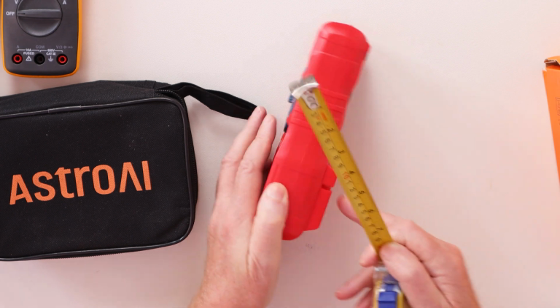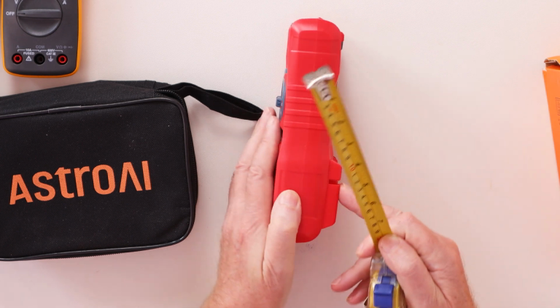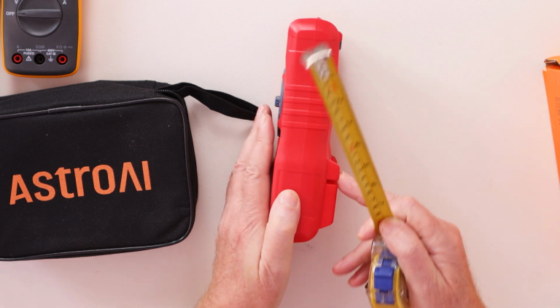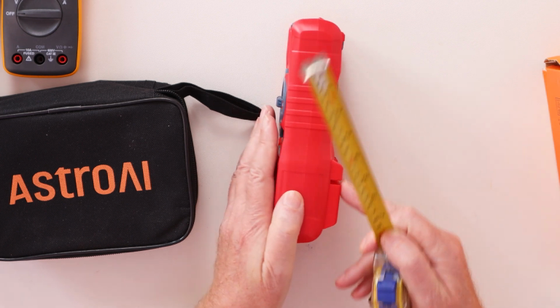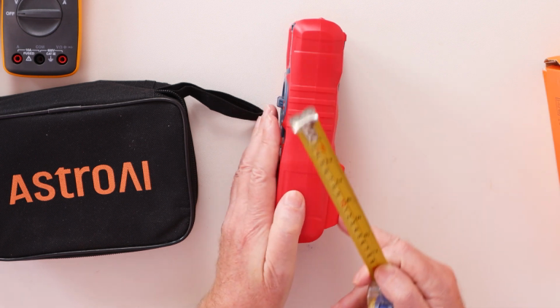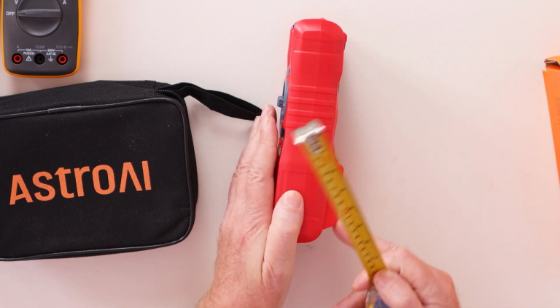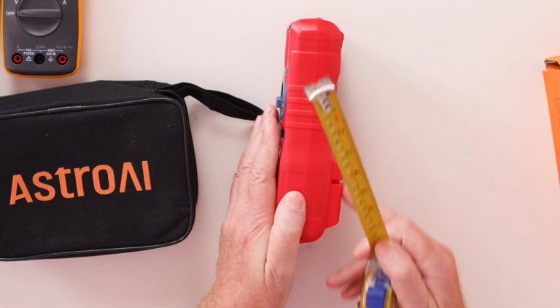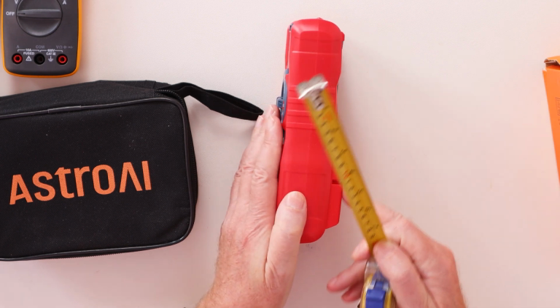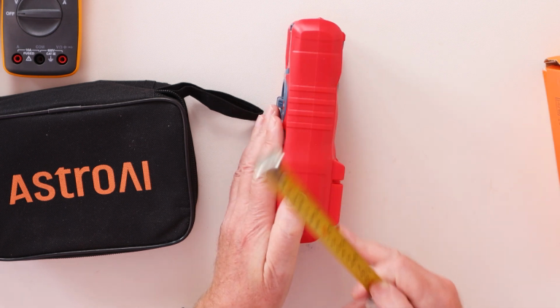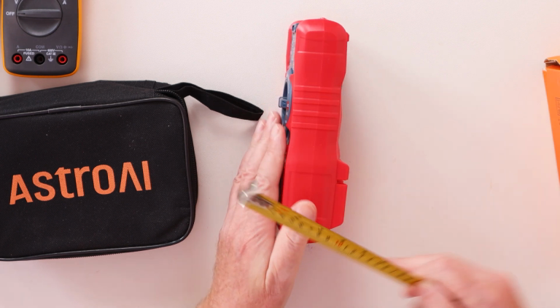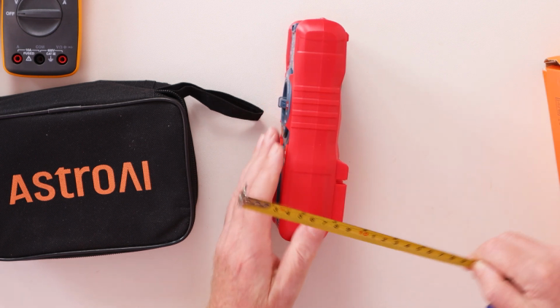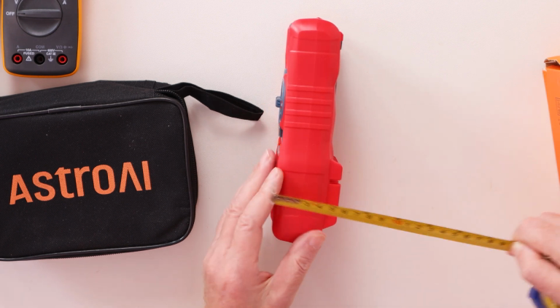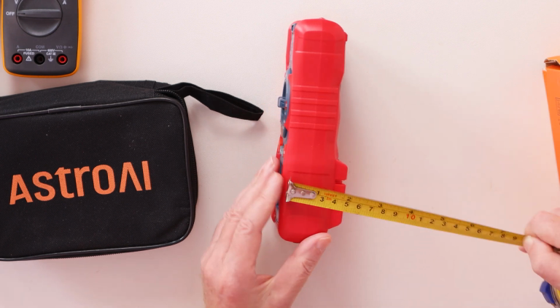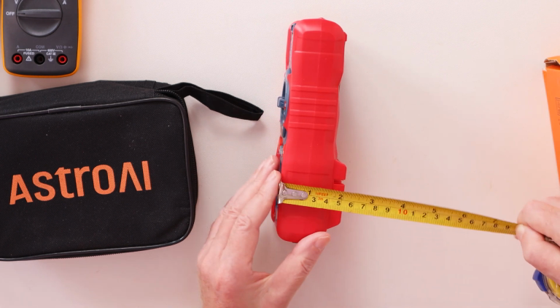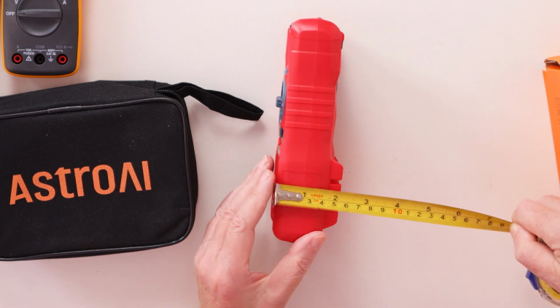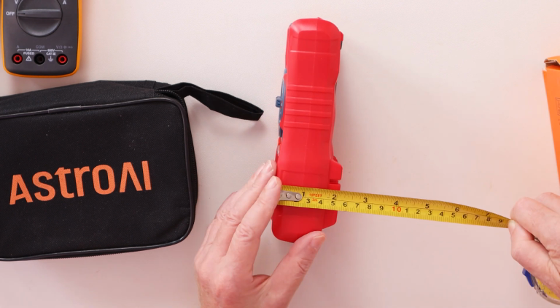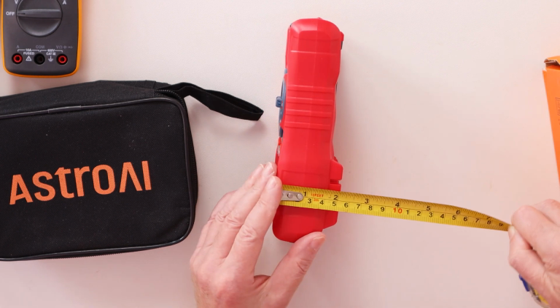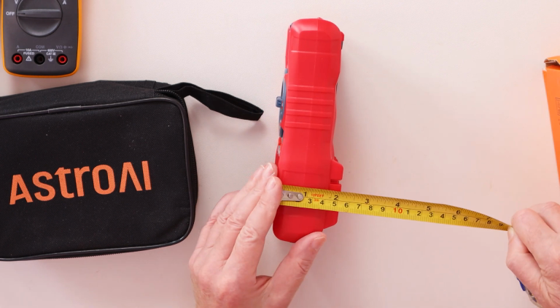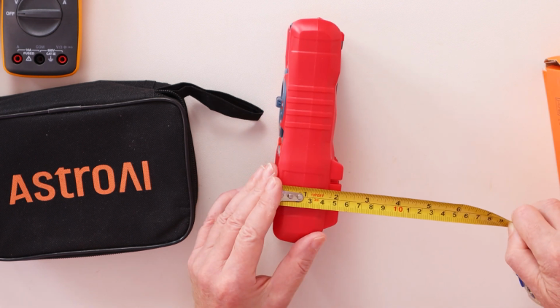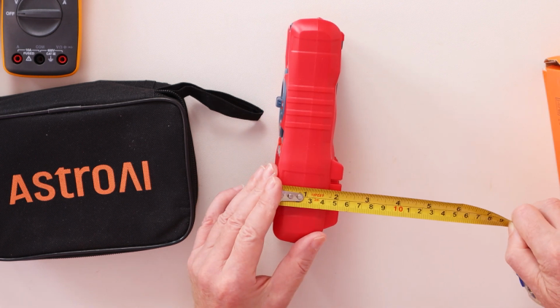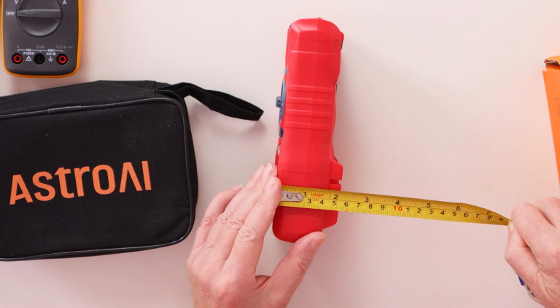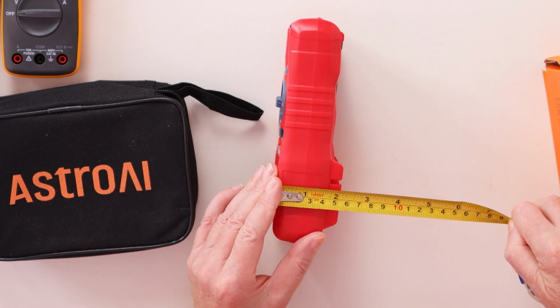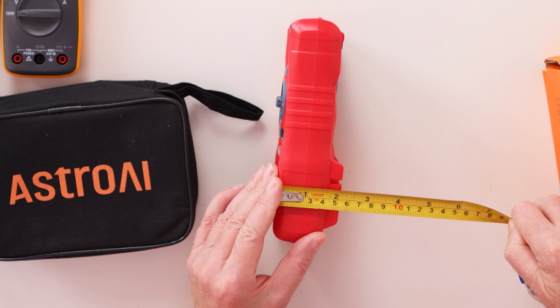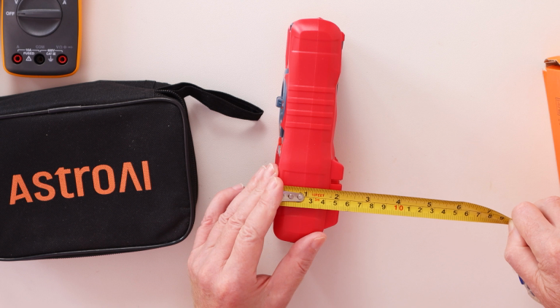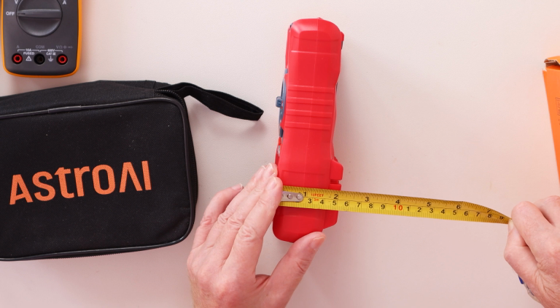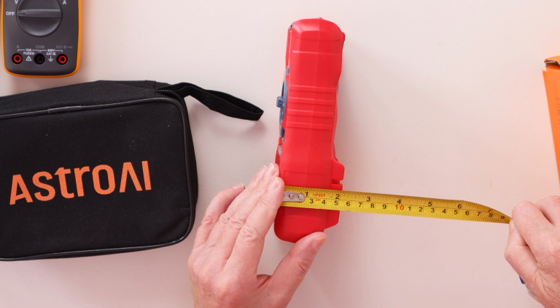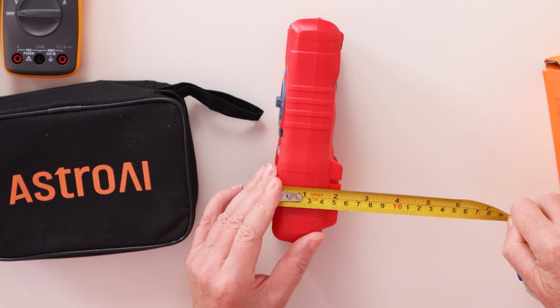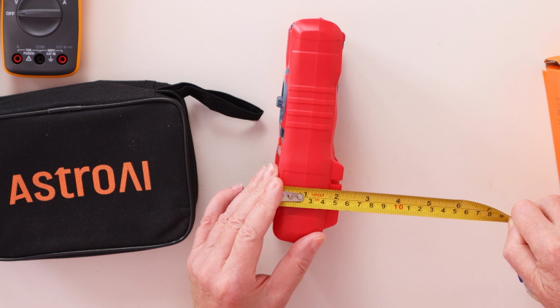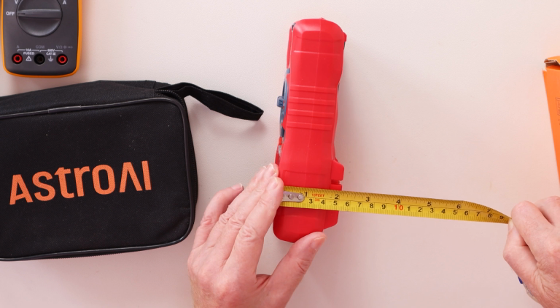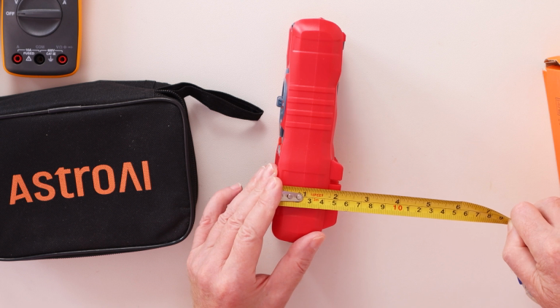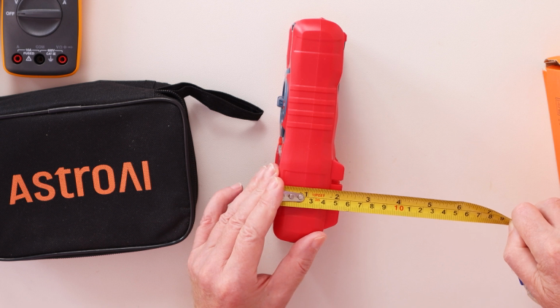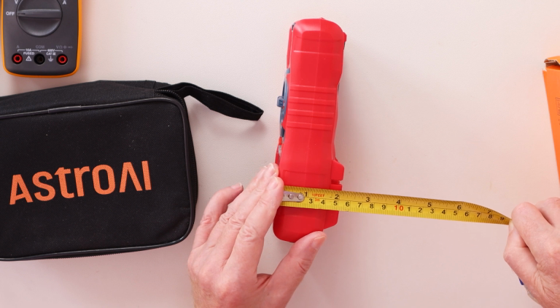It is thick here because you can store your two probes in it, so at the thickest point it's just slightly over two inches.